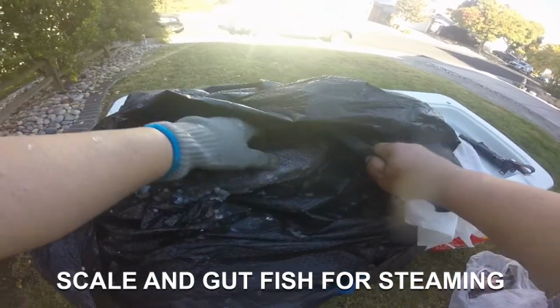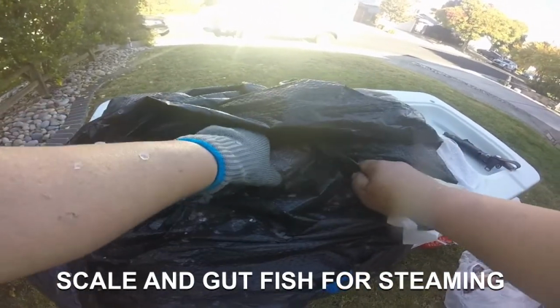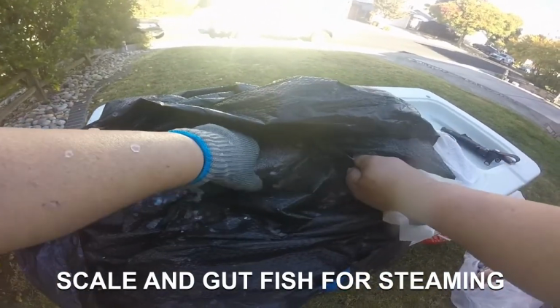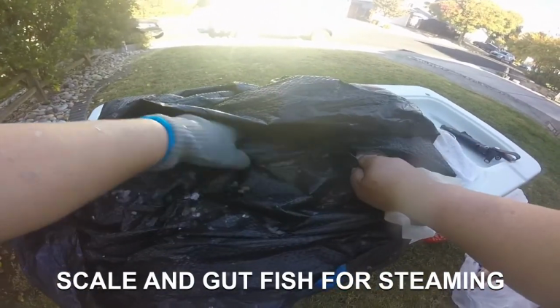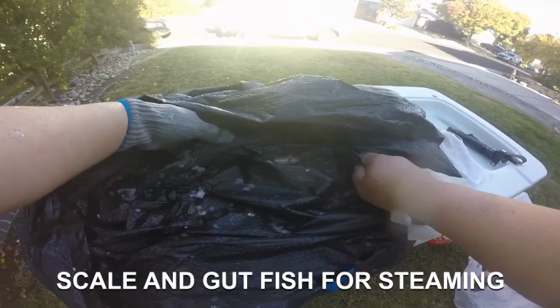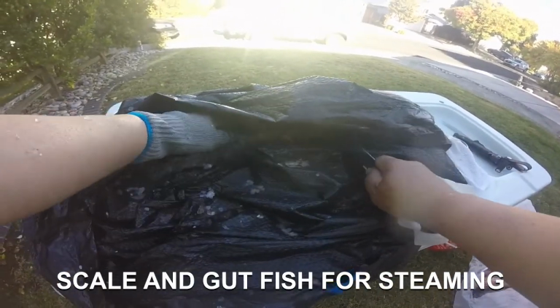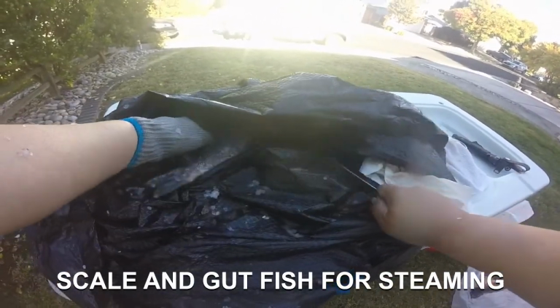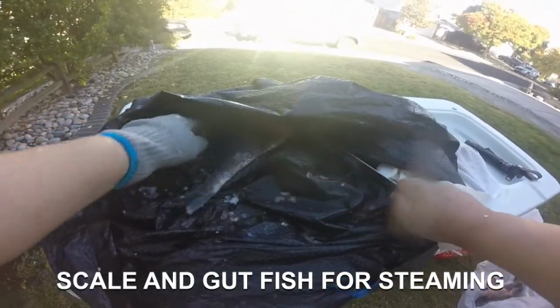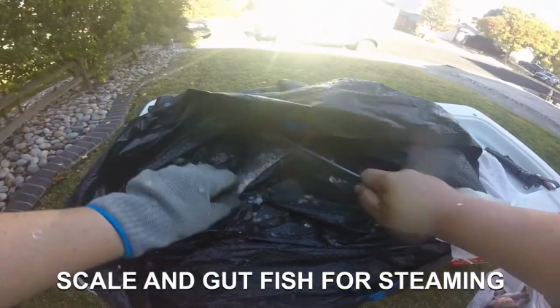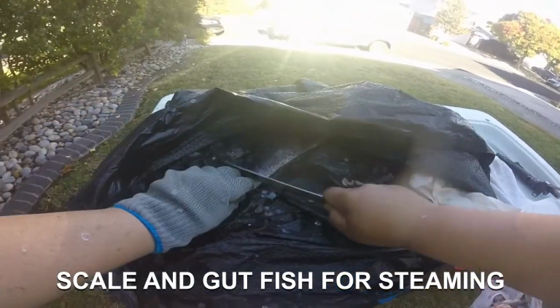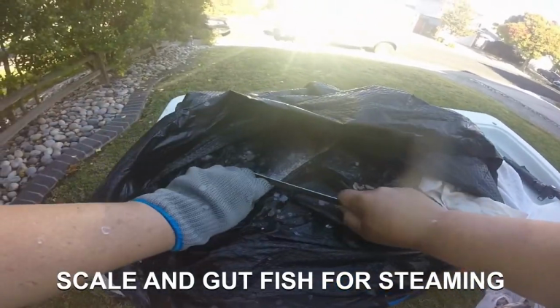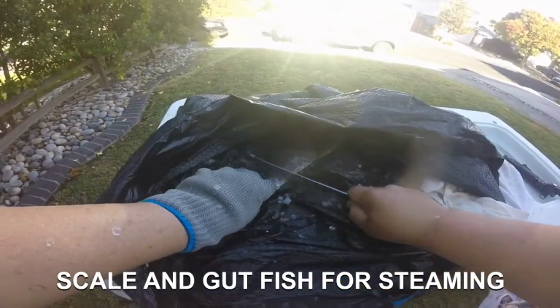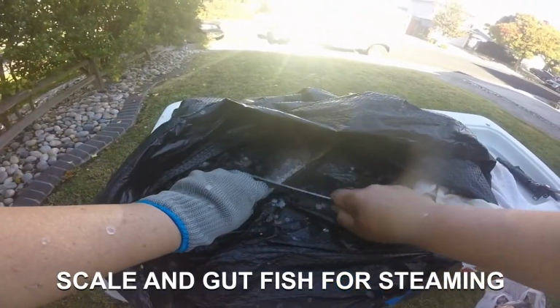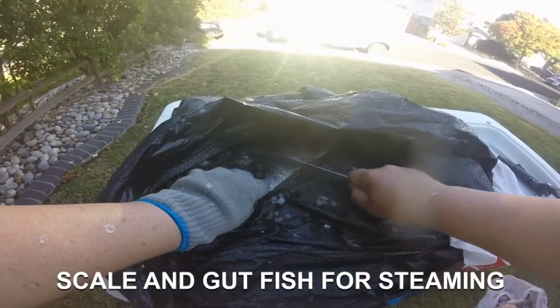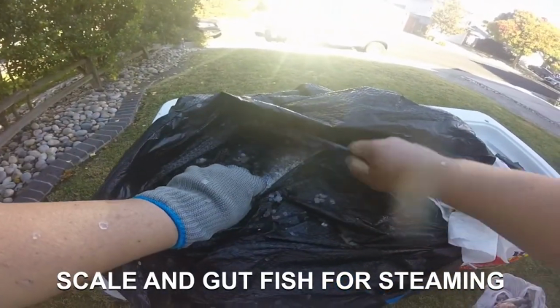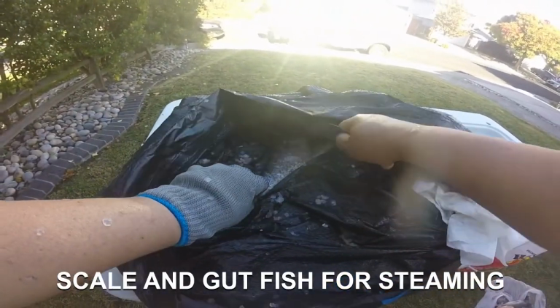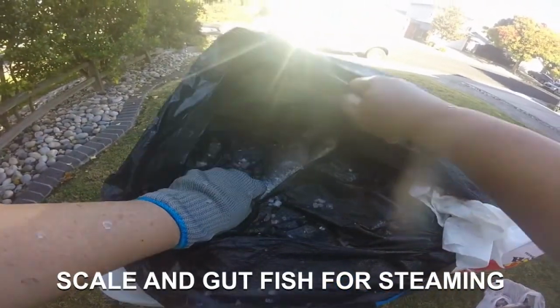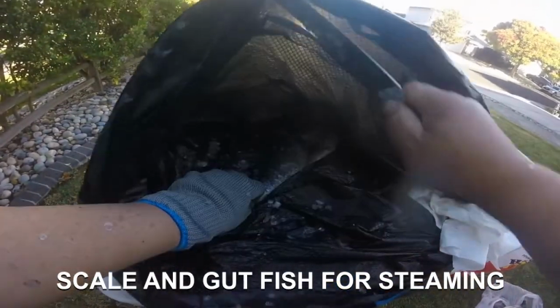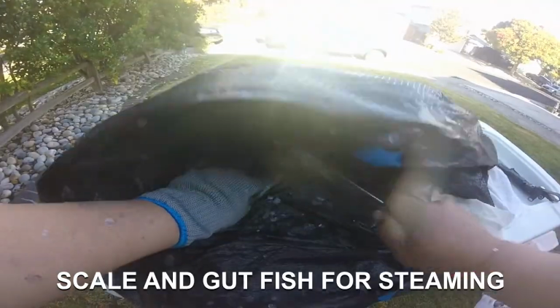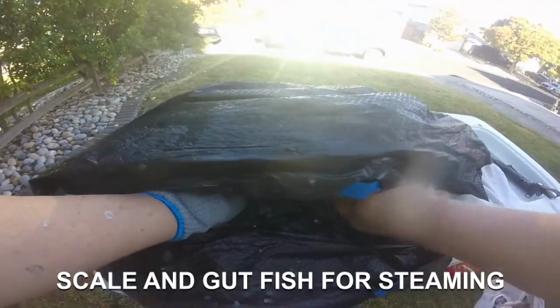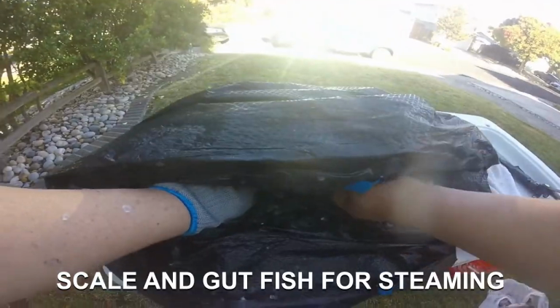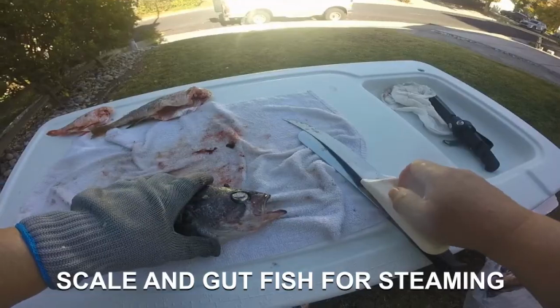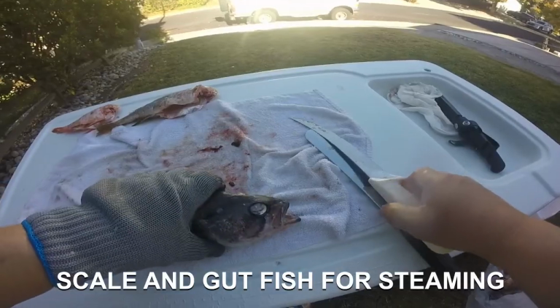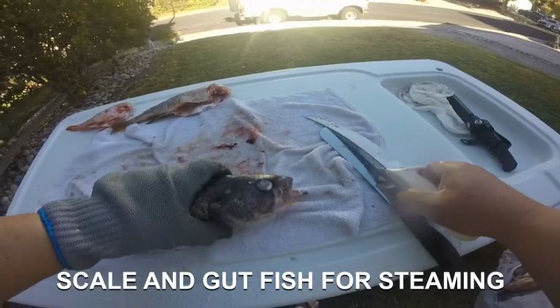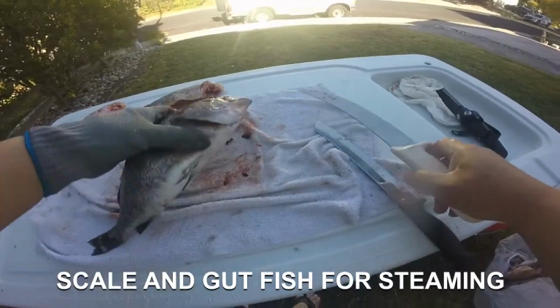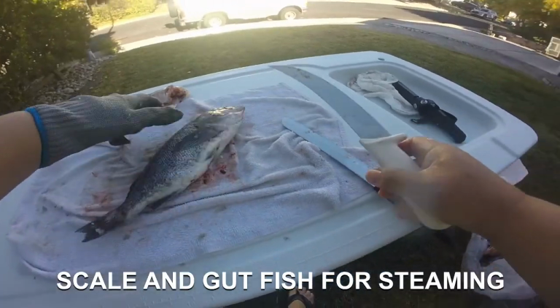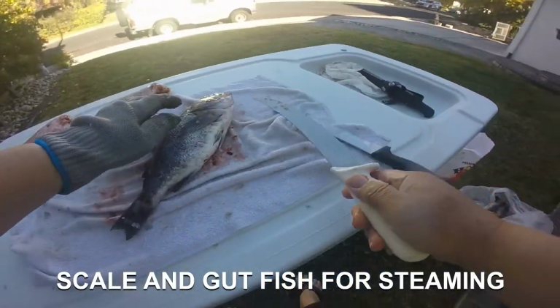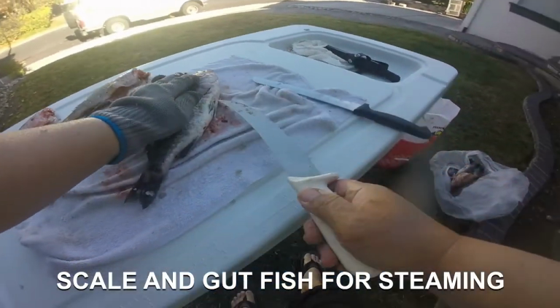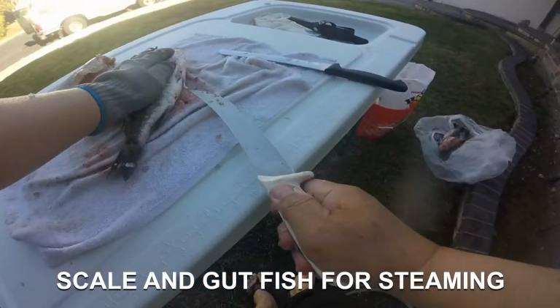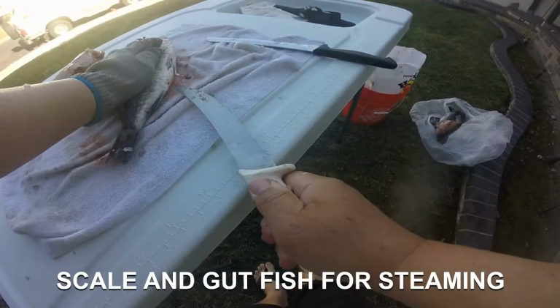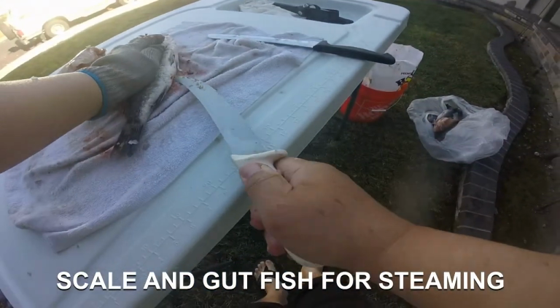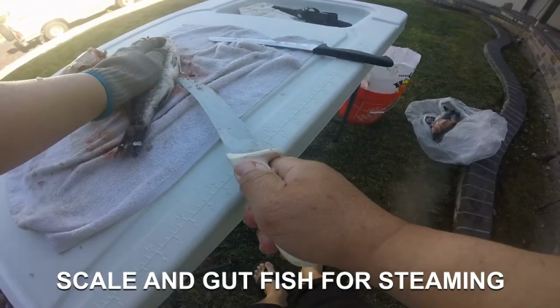Alright, flip it over and do the other side.